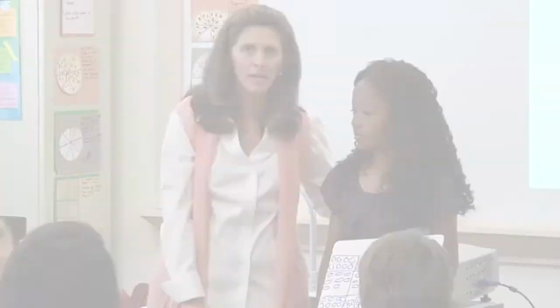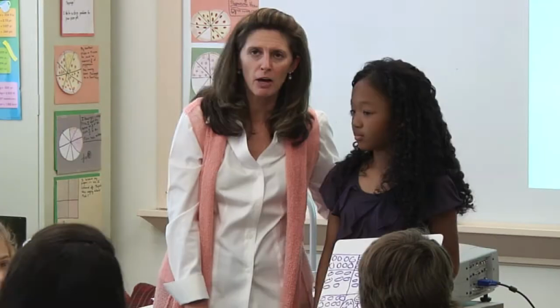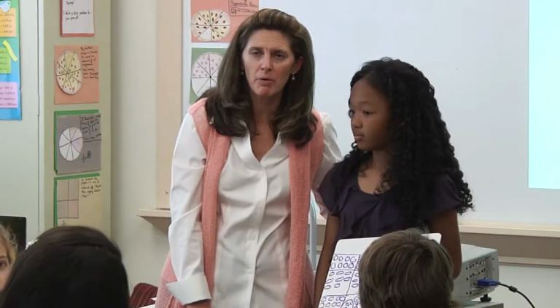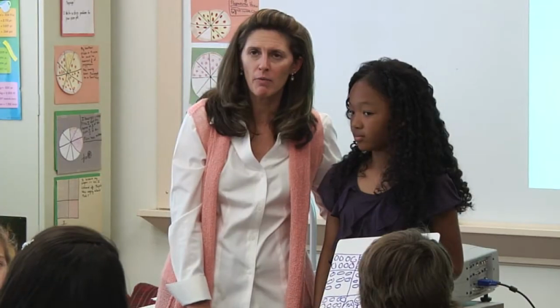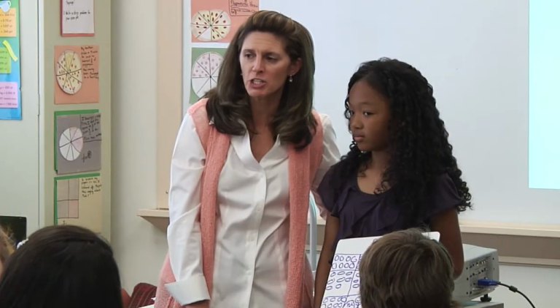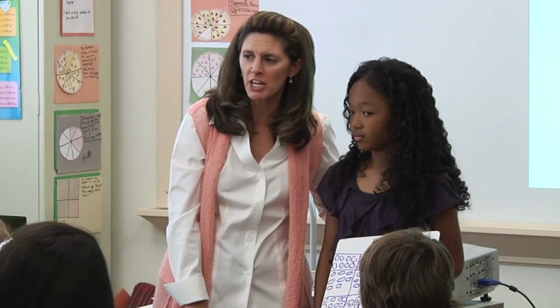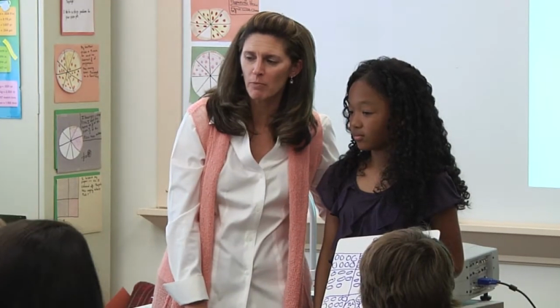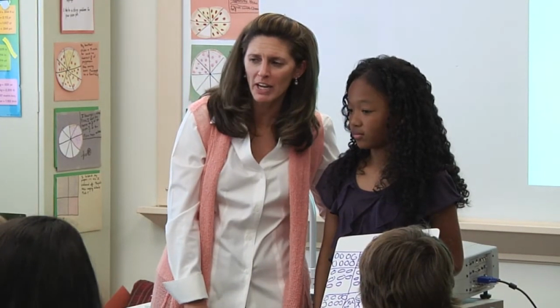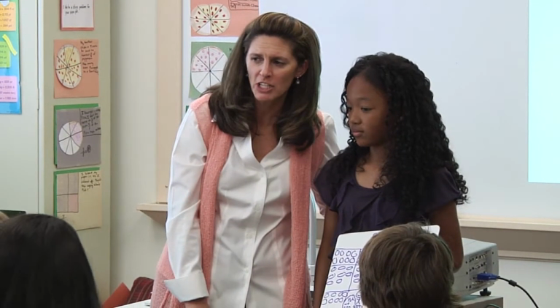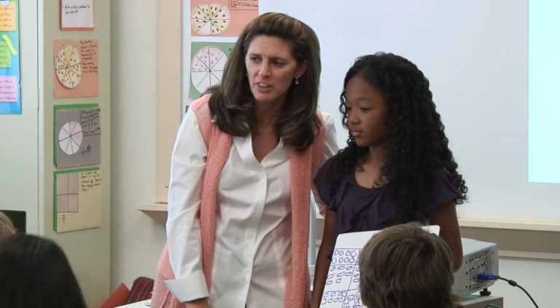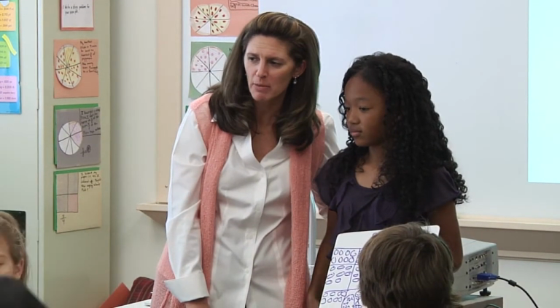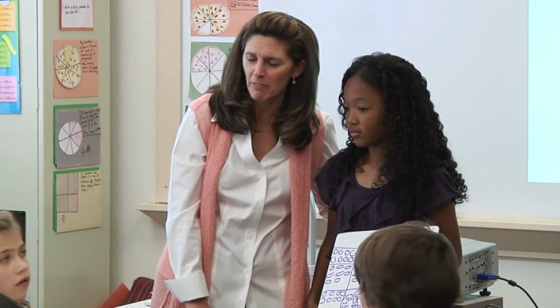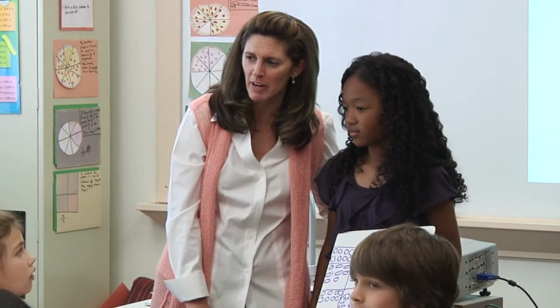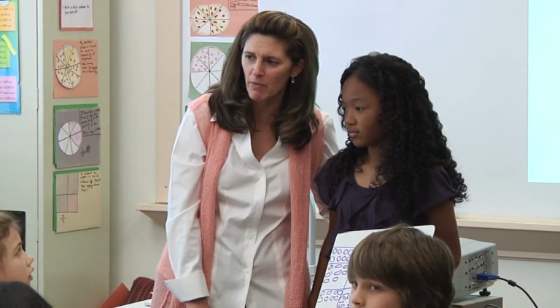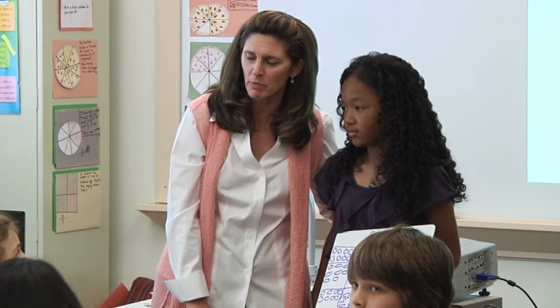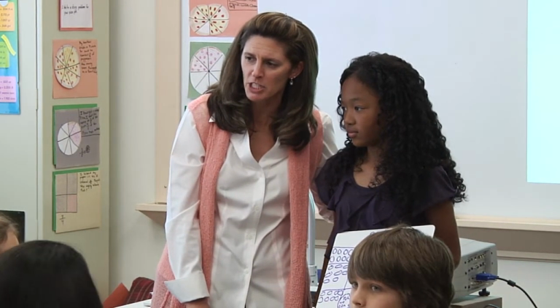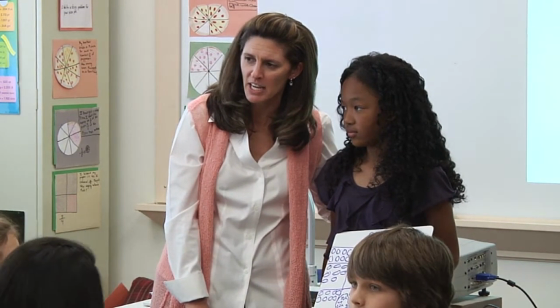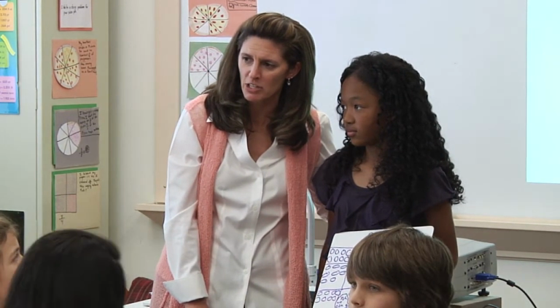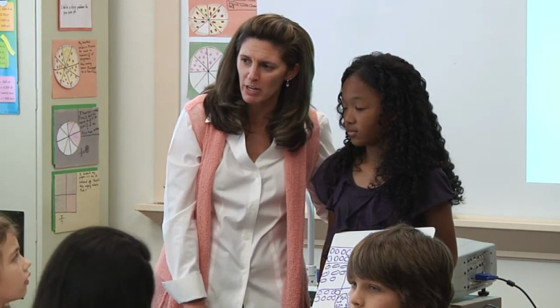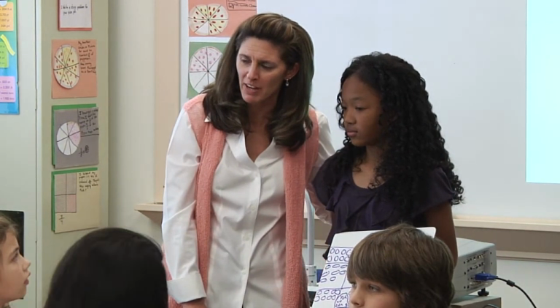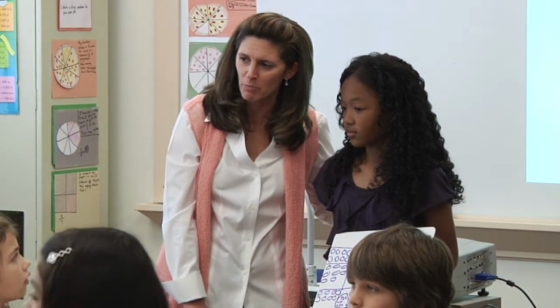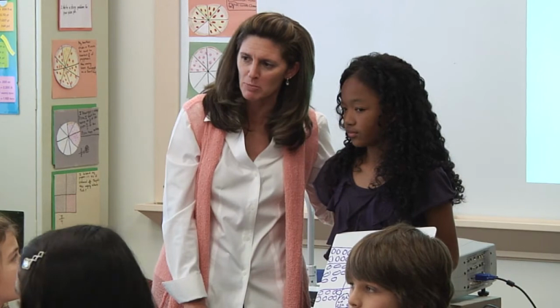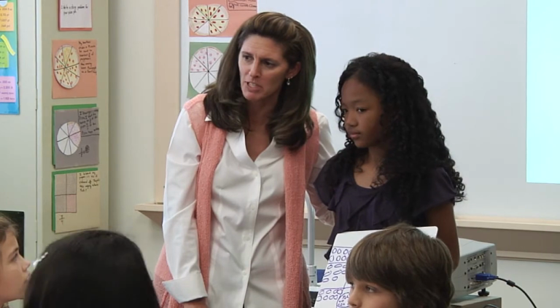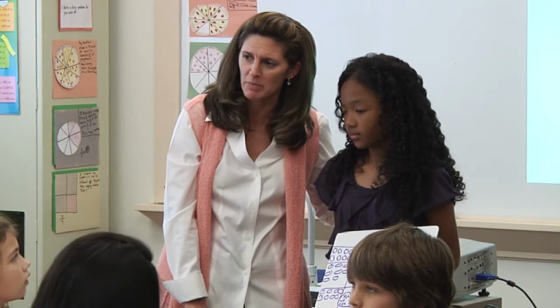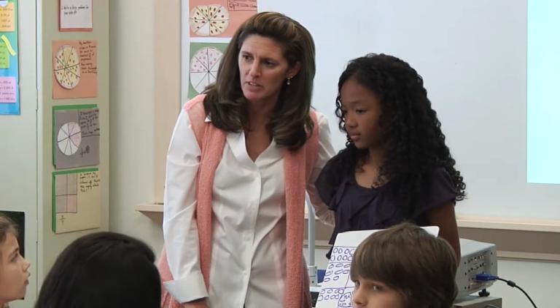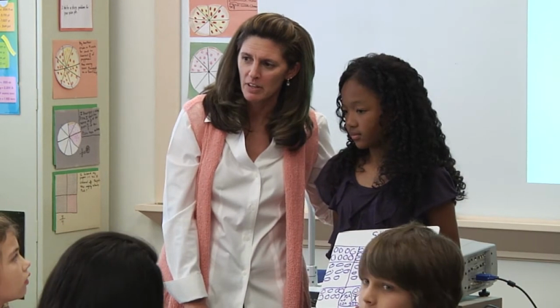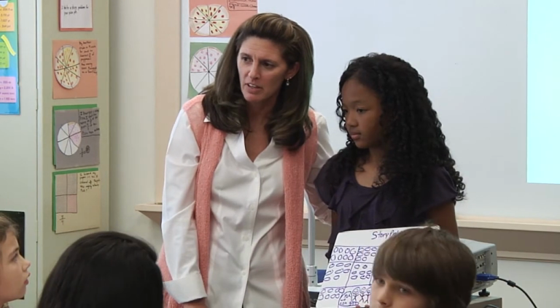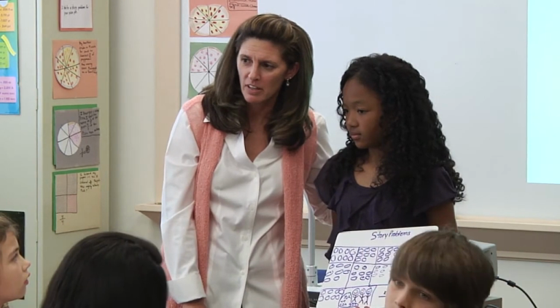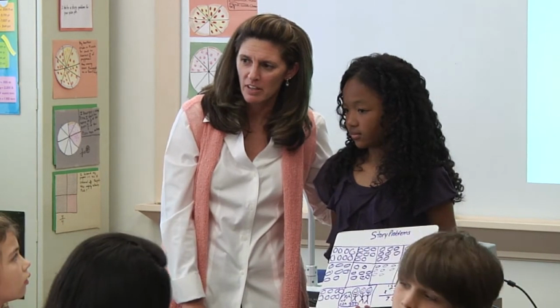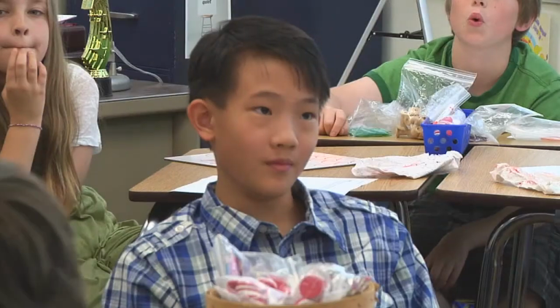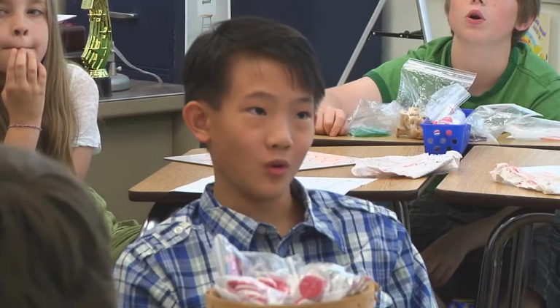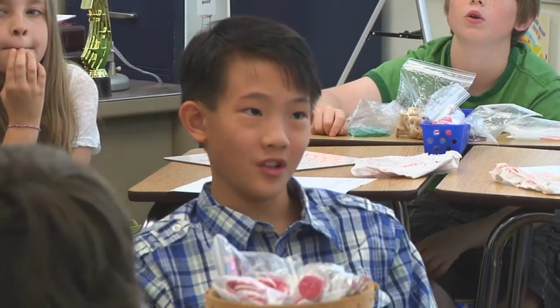Ben, help her out. What can she think about from now on when she's taking 25 multiple times? Quarters.